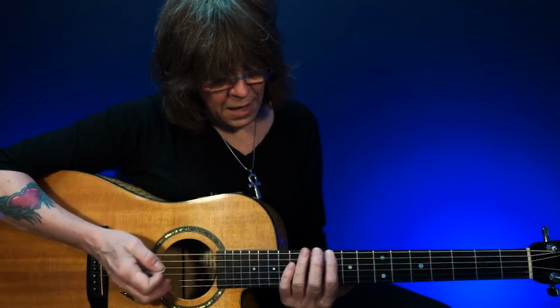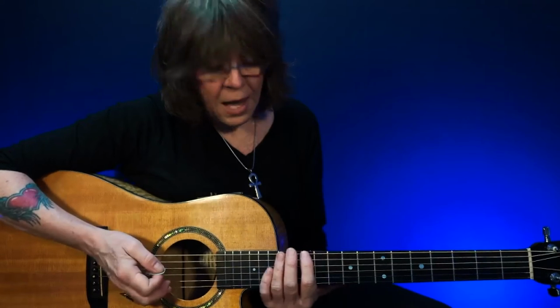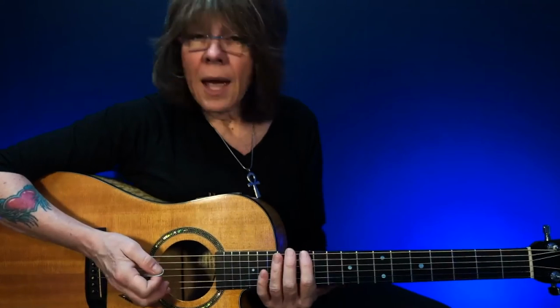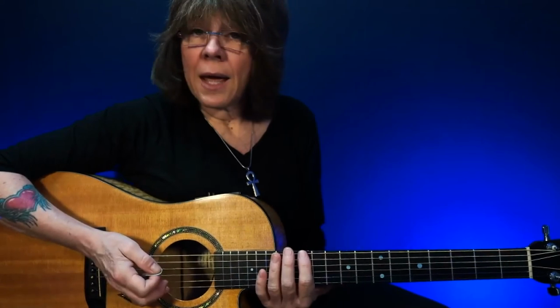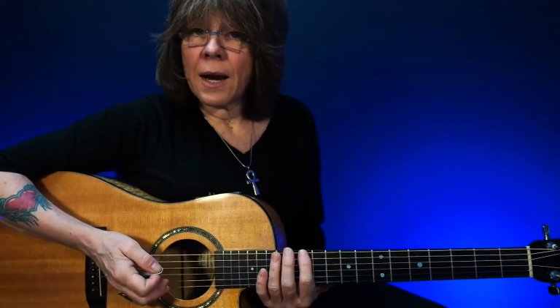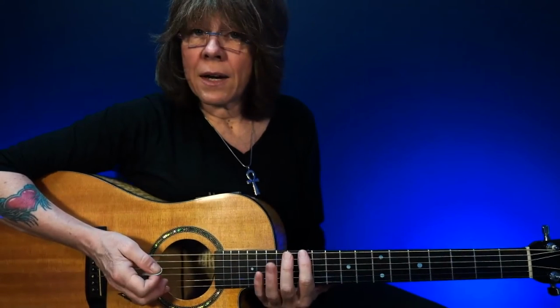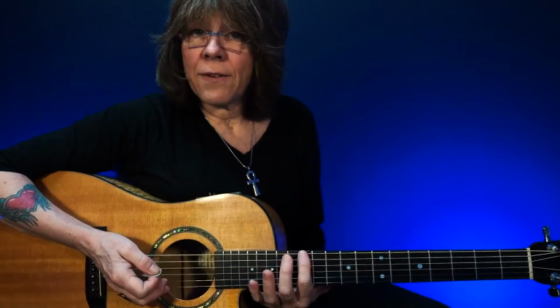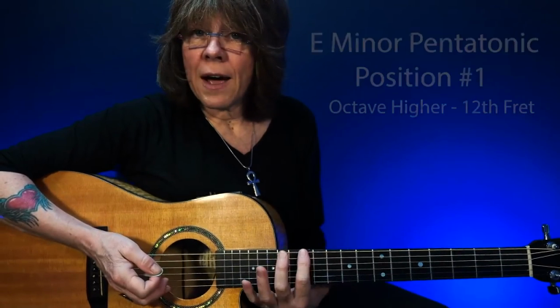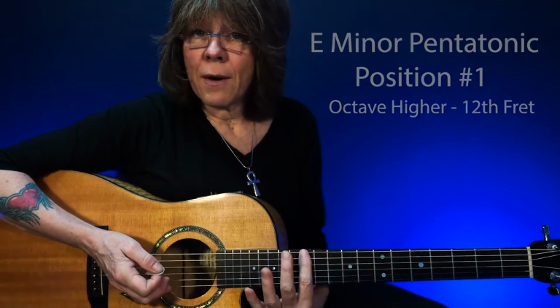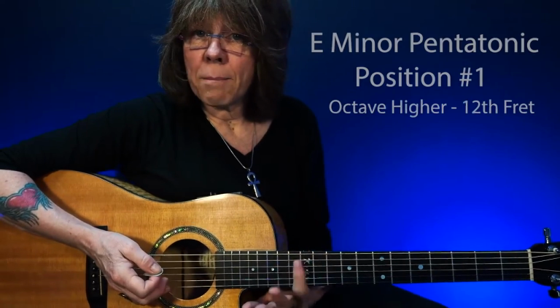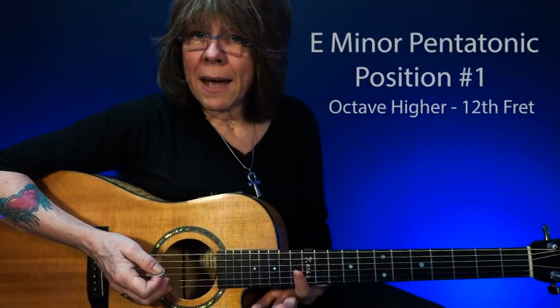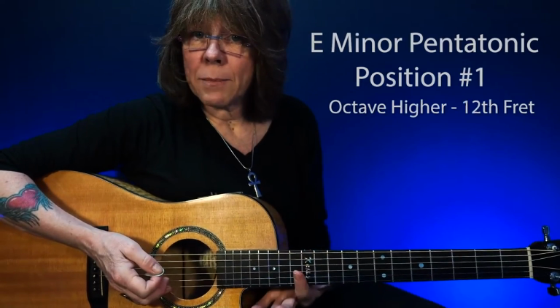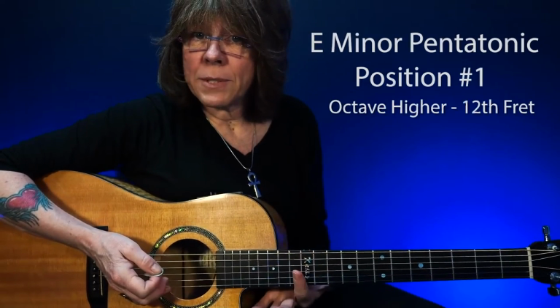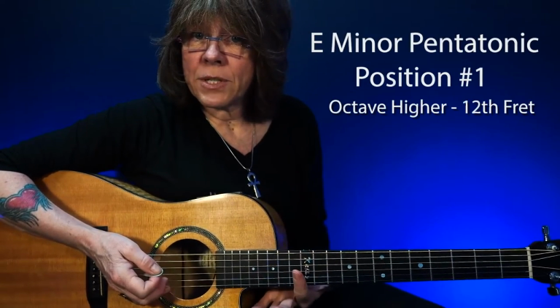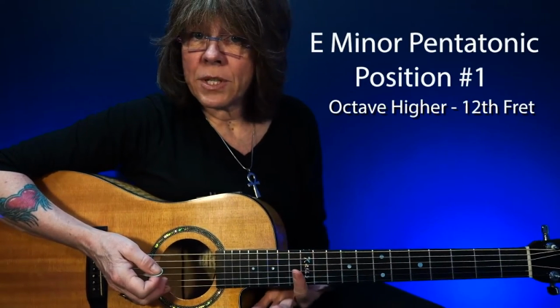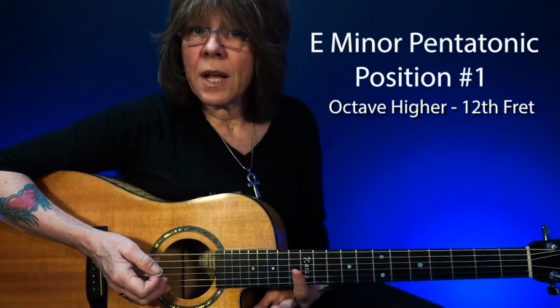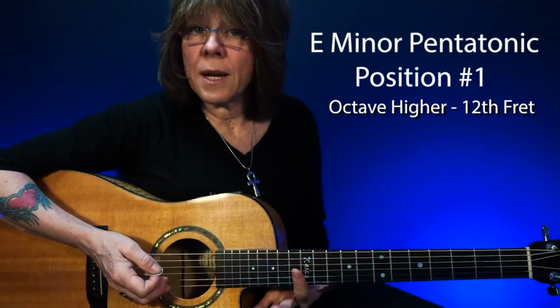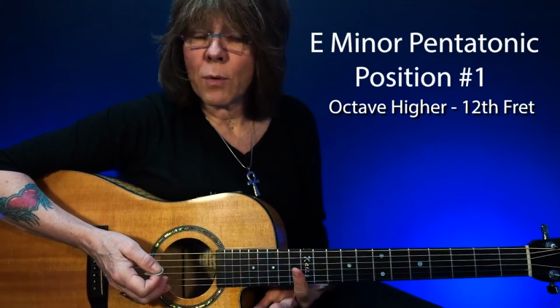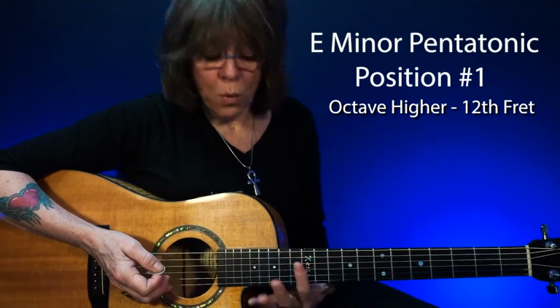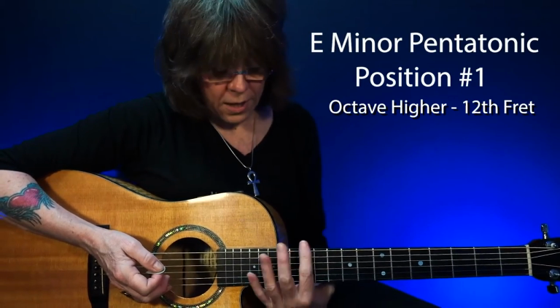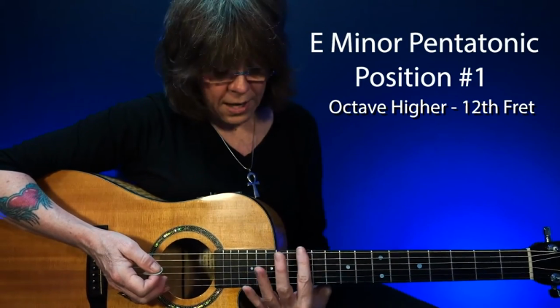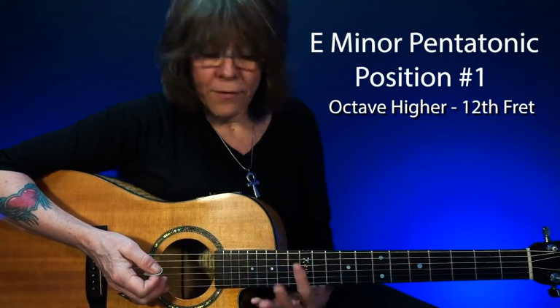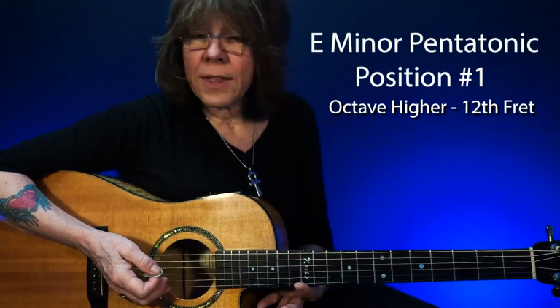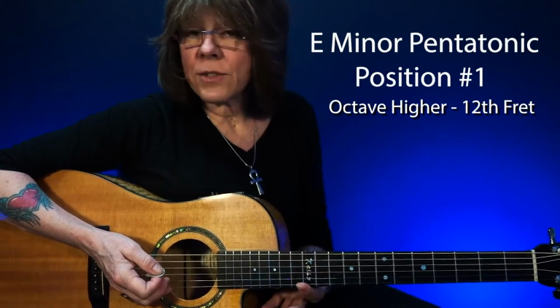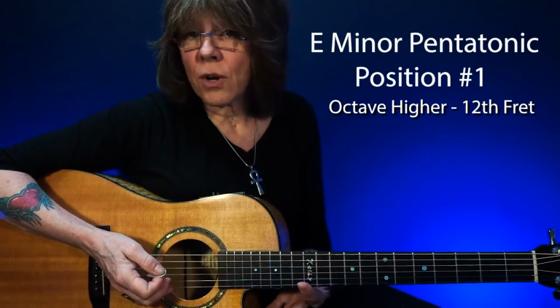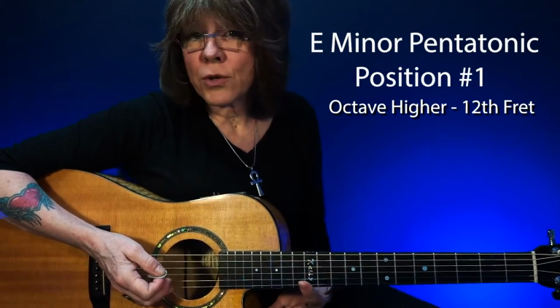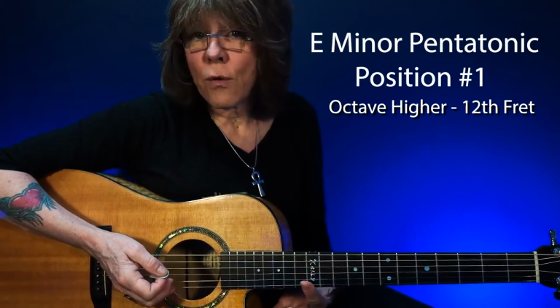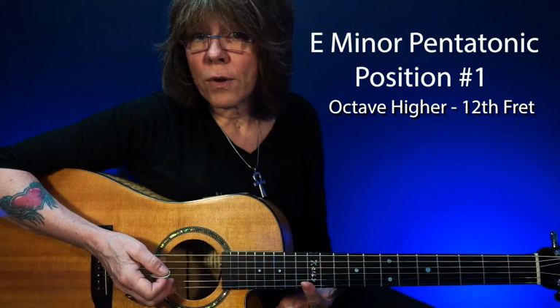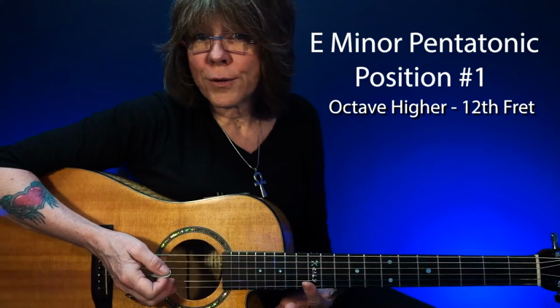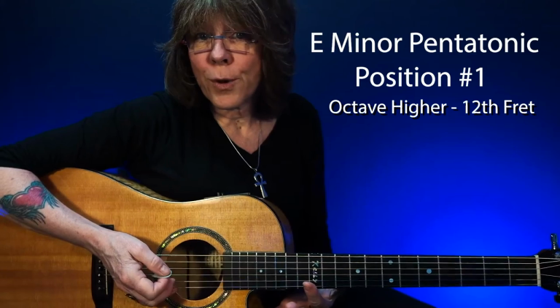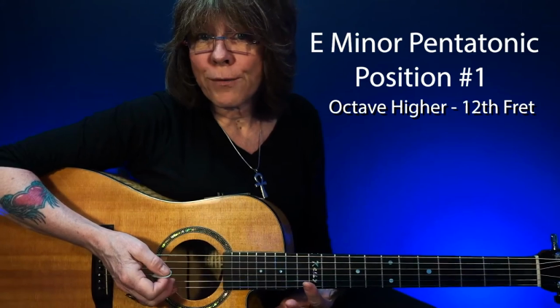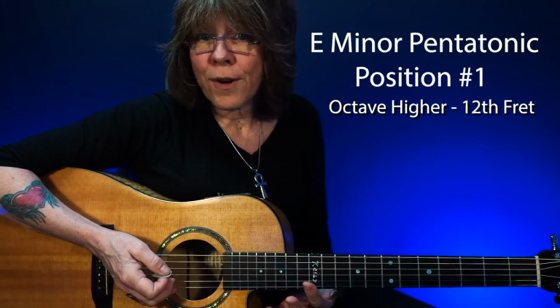And an octave higher — back to position number one. Everything starts over at the twelfth fret.